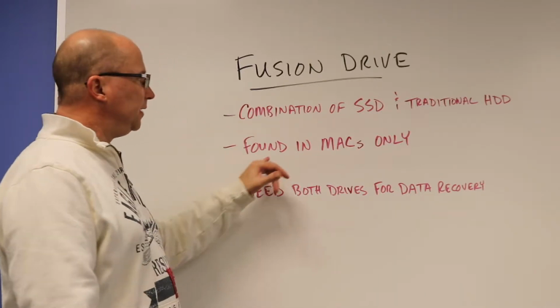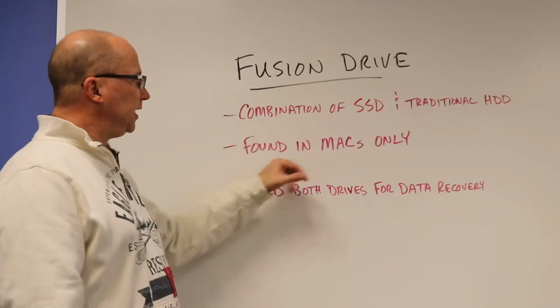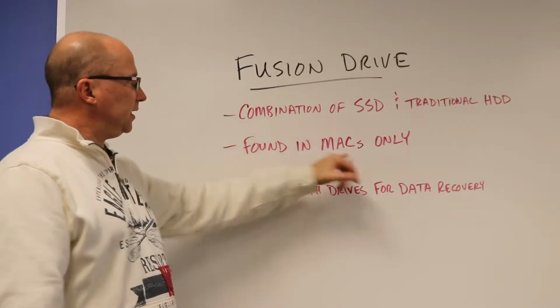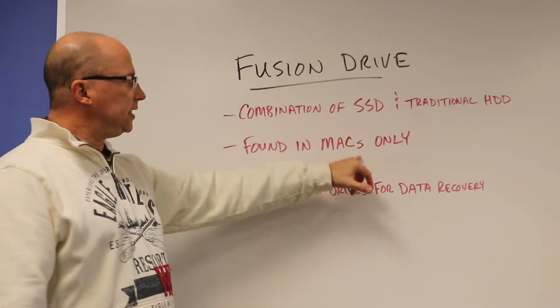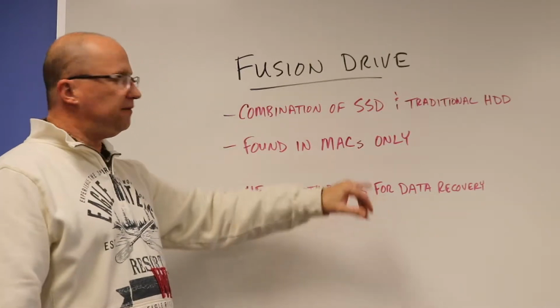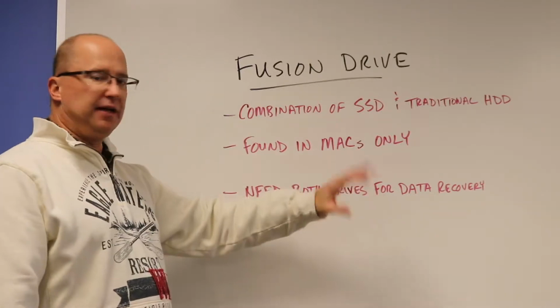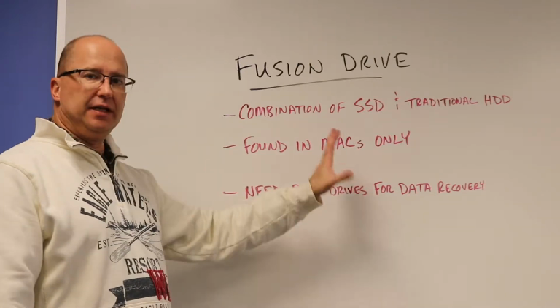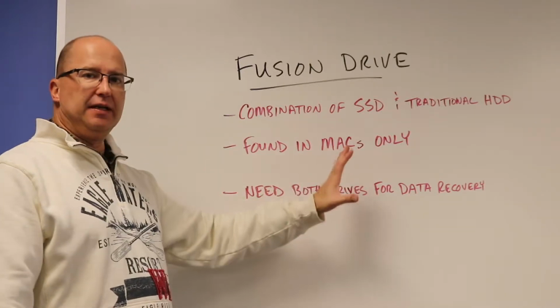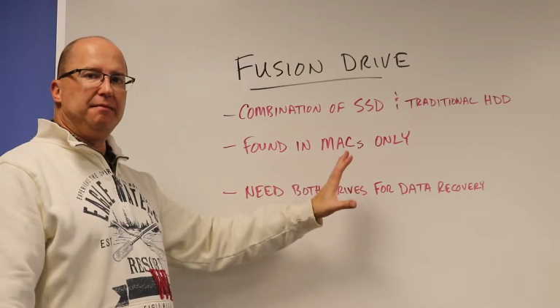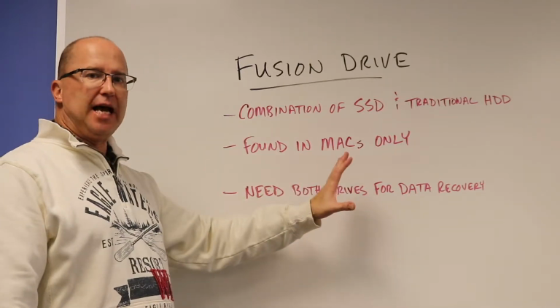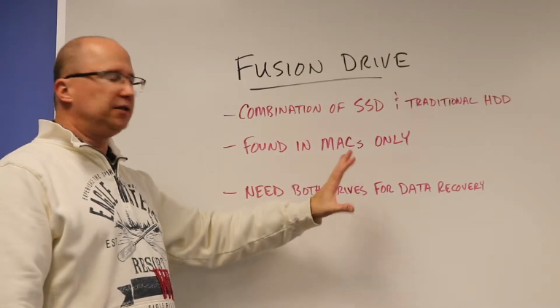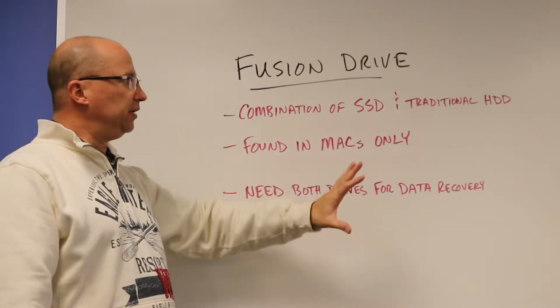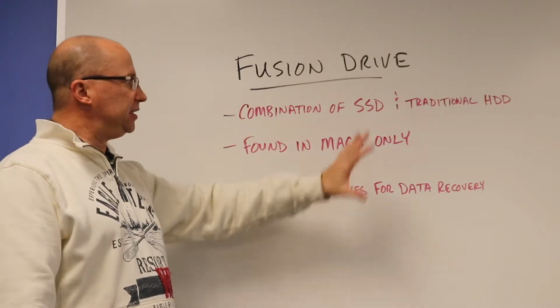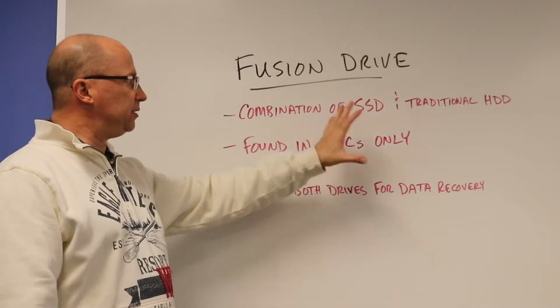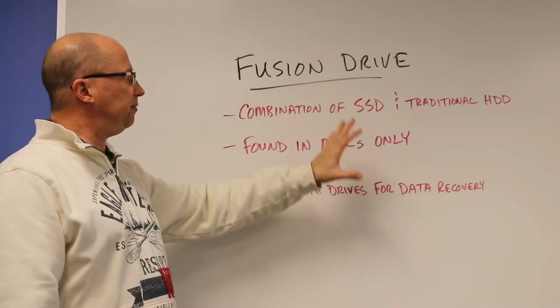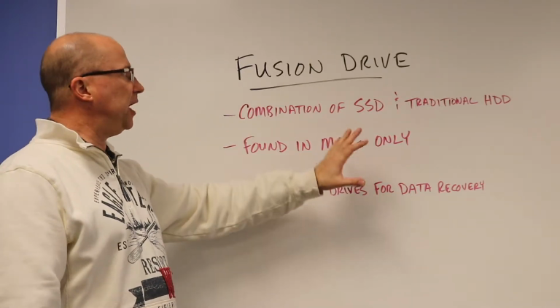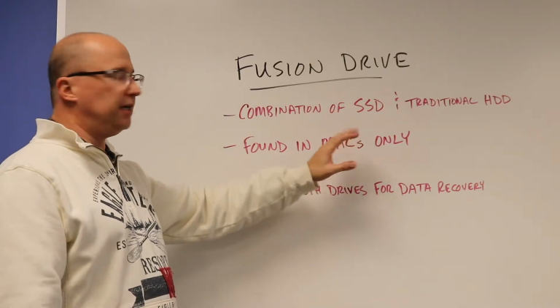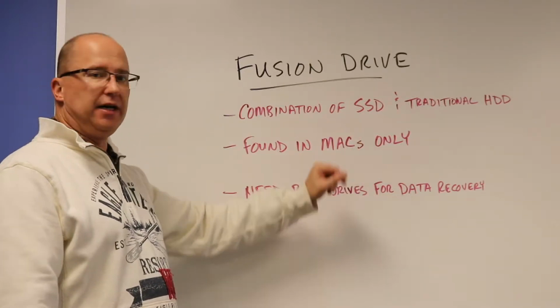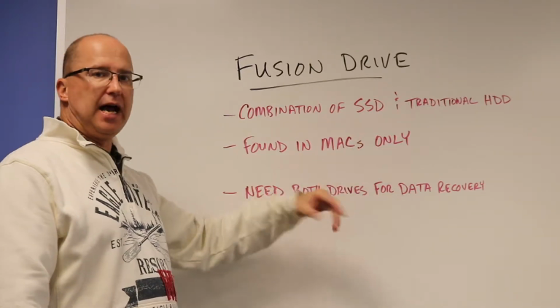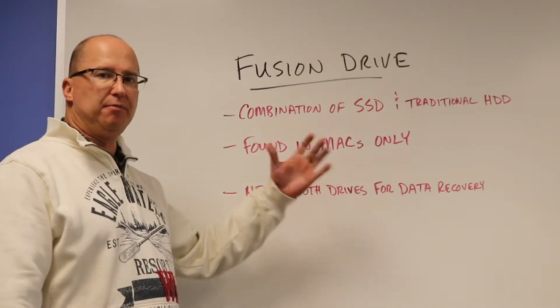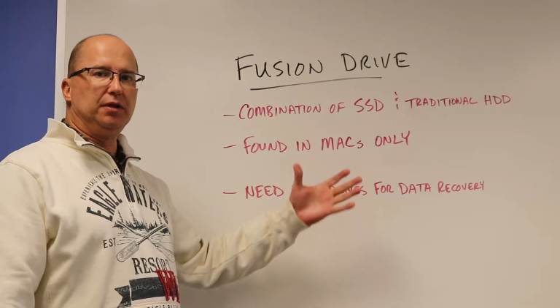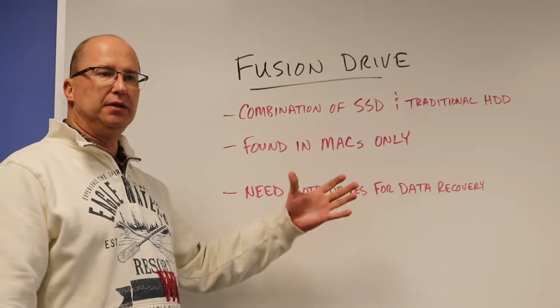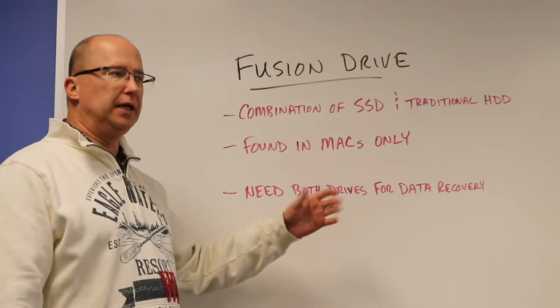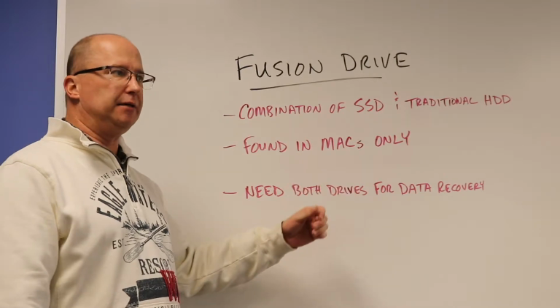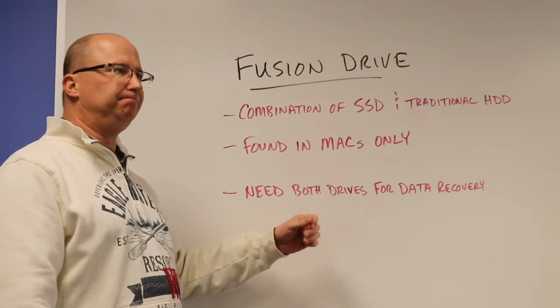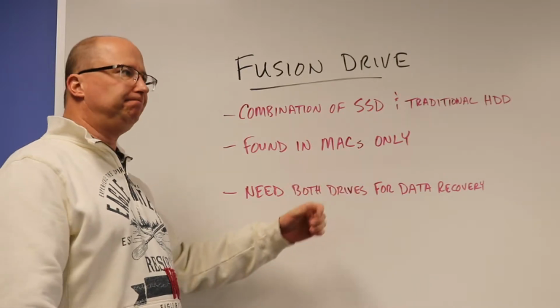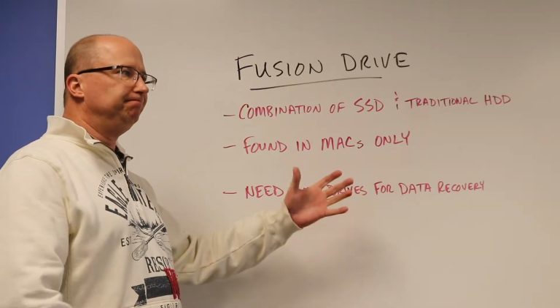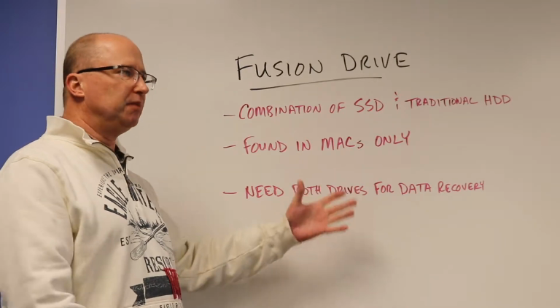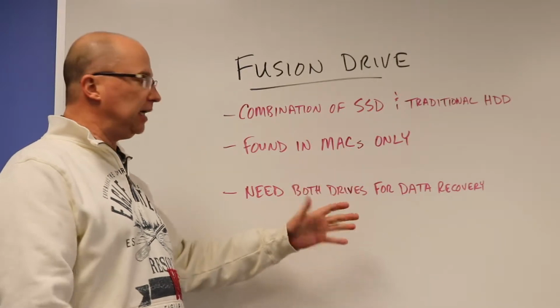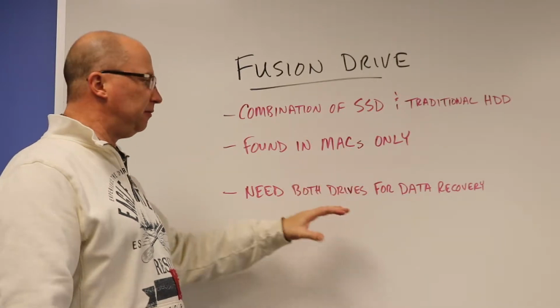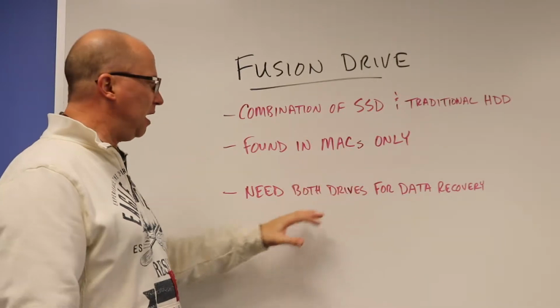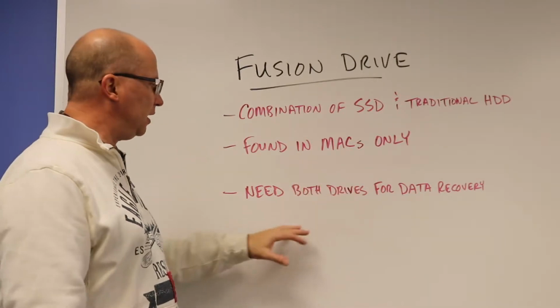Again, as I said, this is found in Macs only. This is a proprietary Apple product.